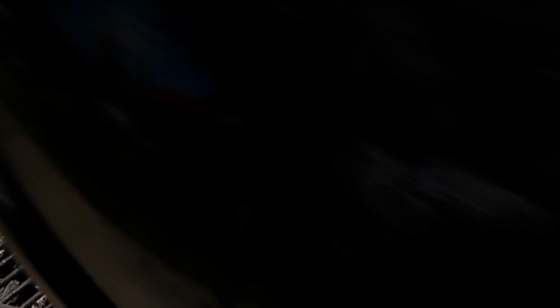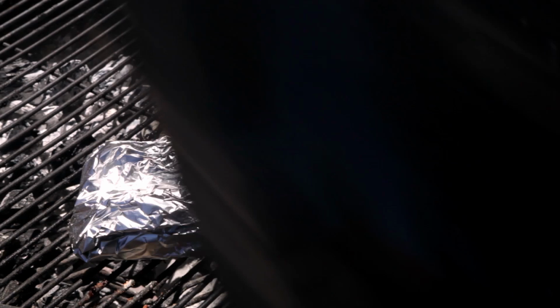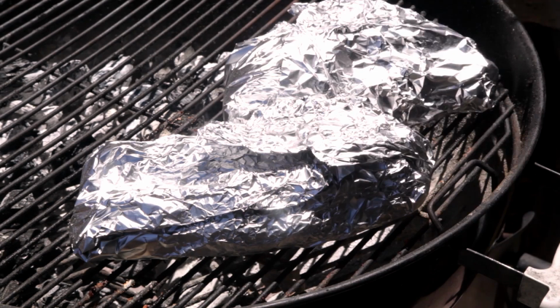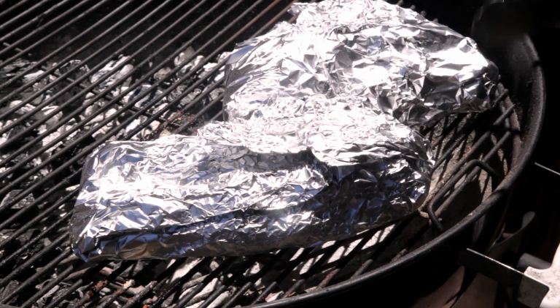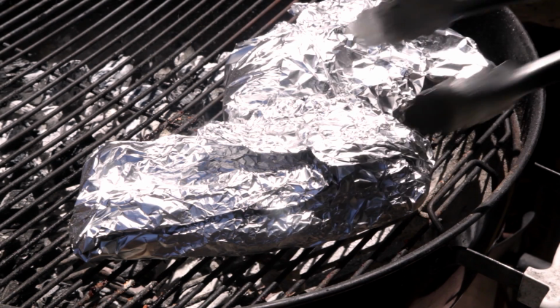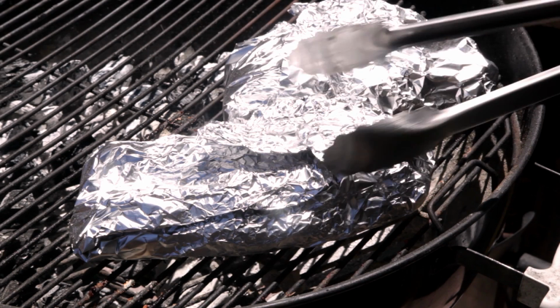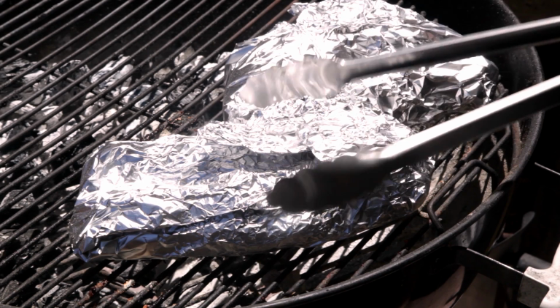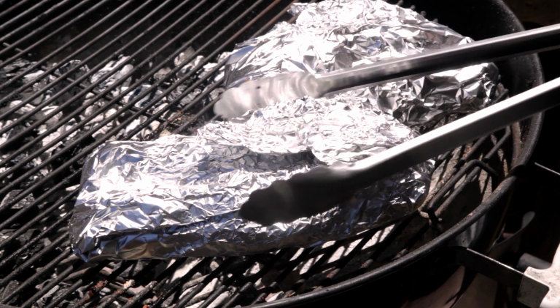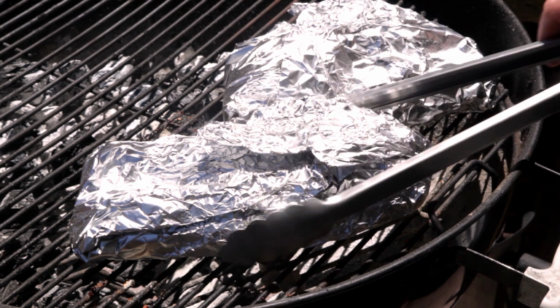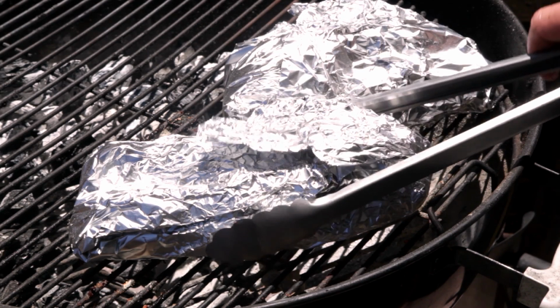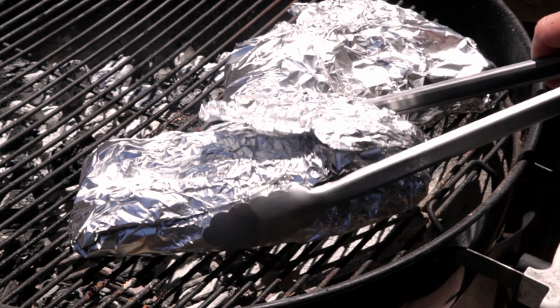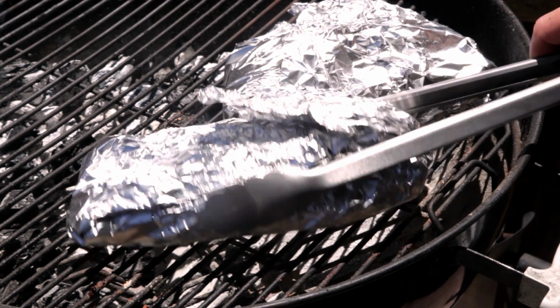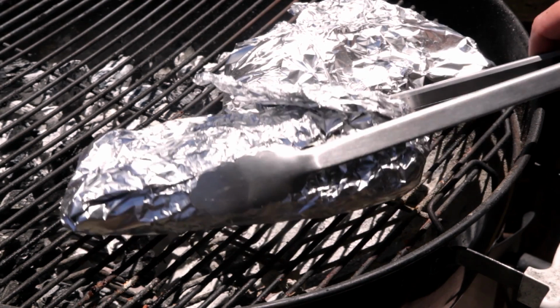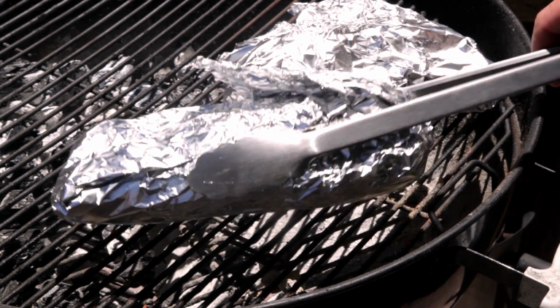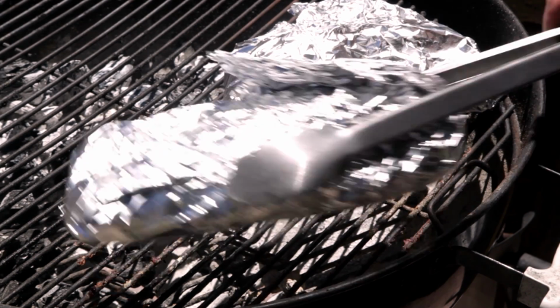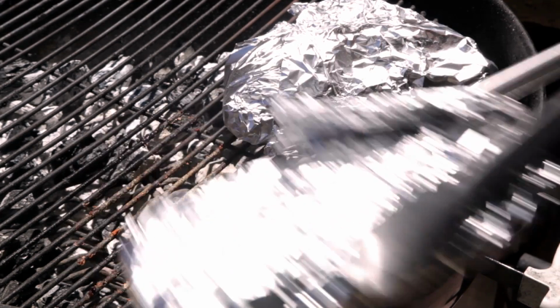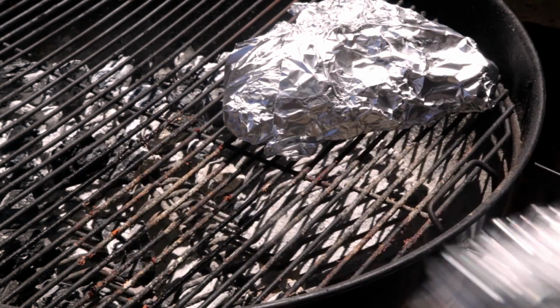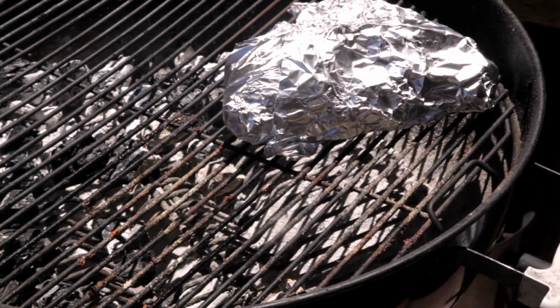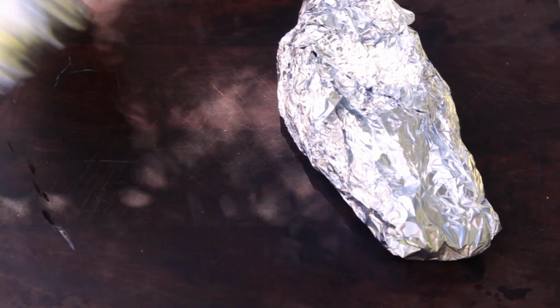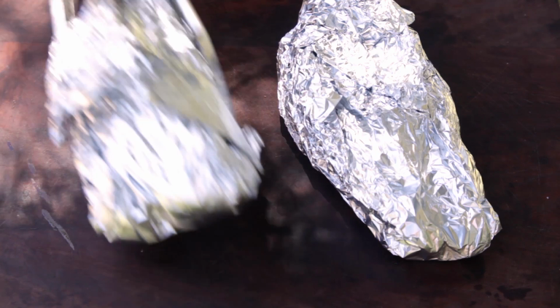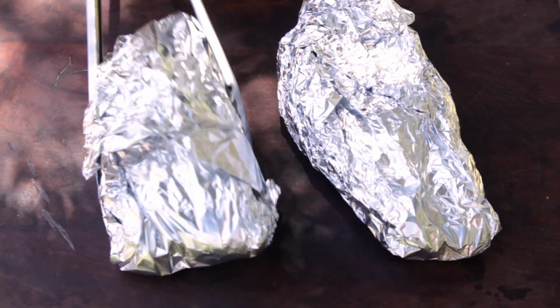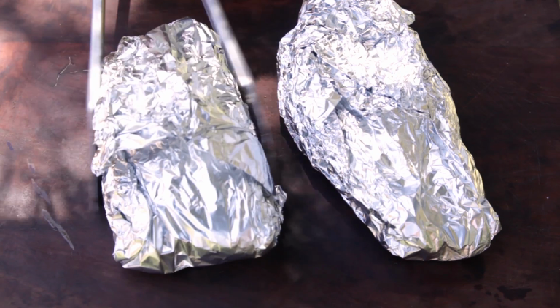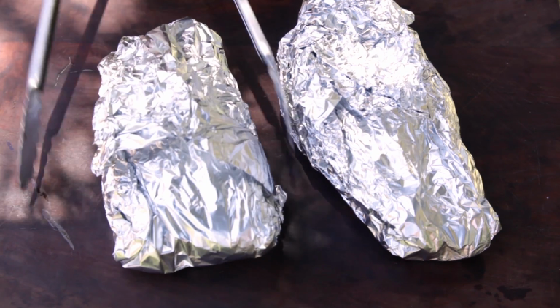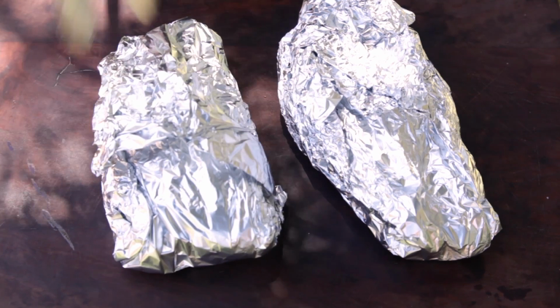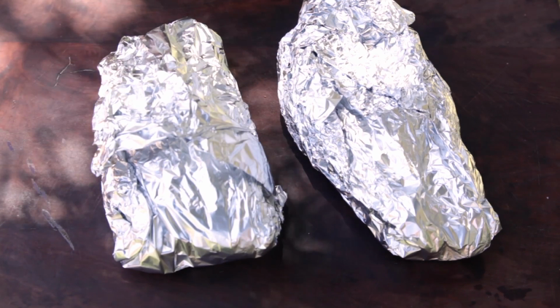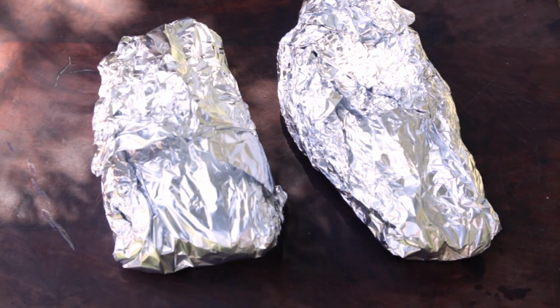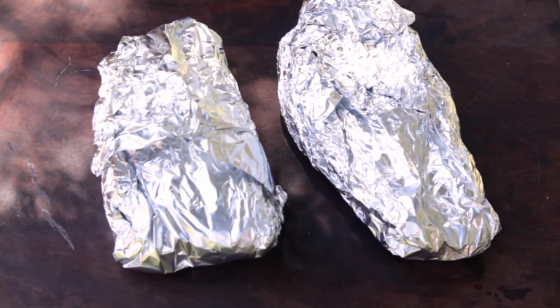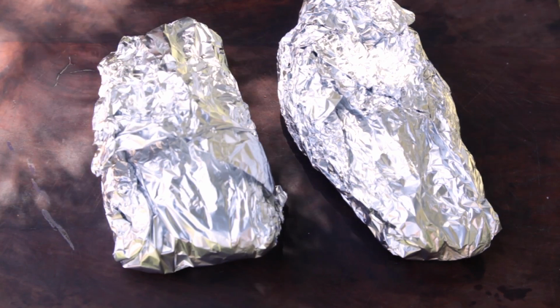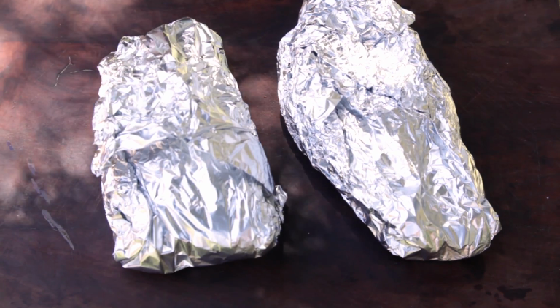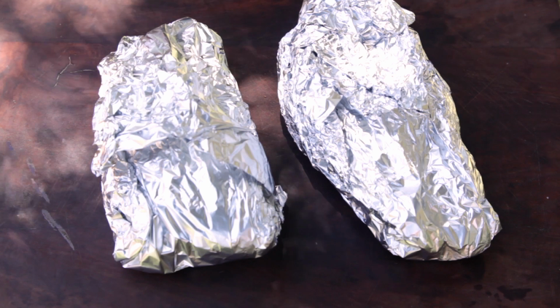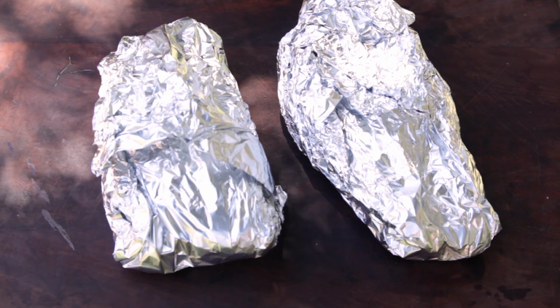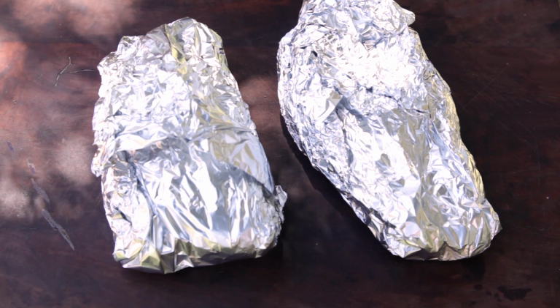The most important part of this recipe is the resting time. Let it rest for at least half an hour before slicing.